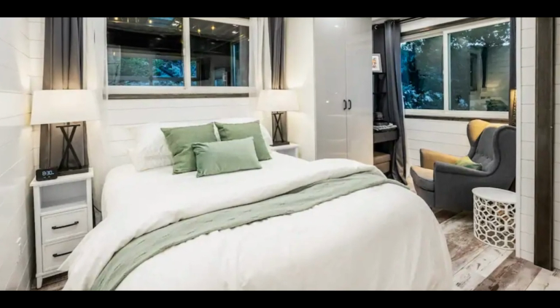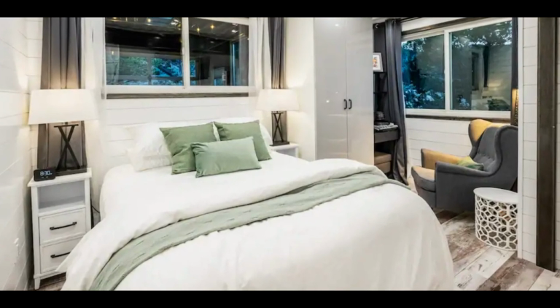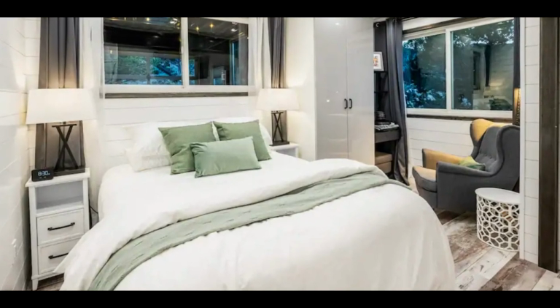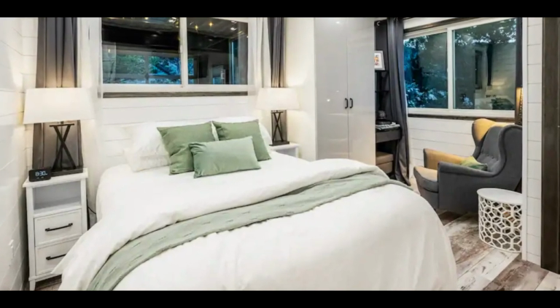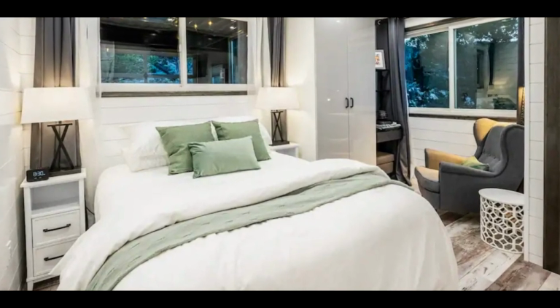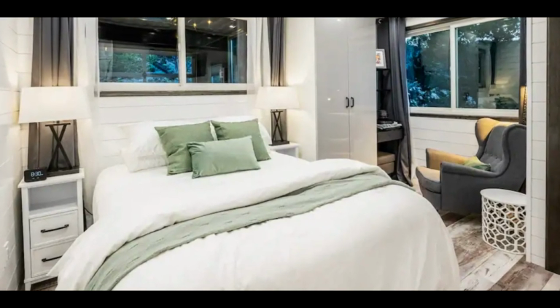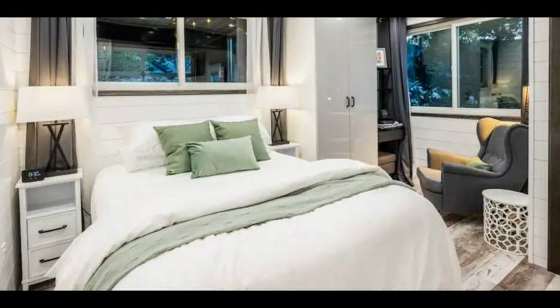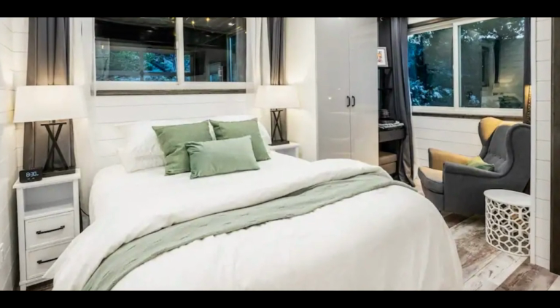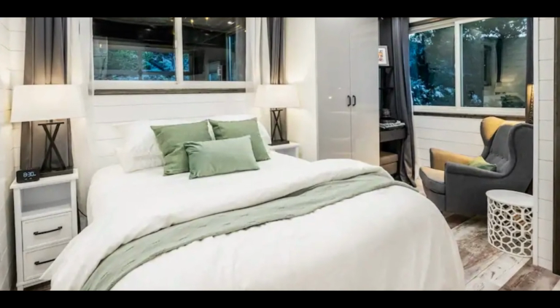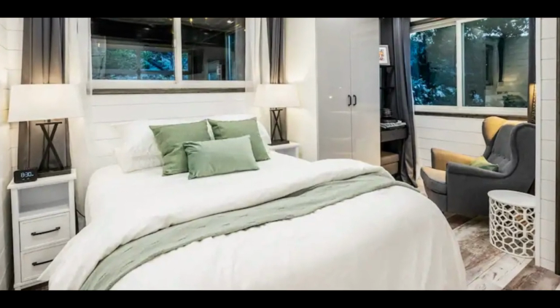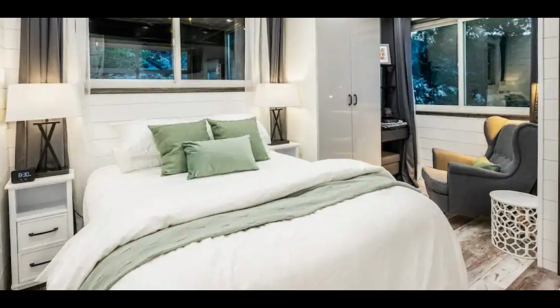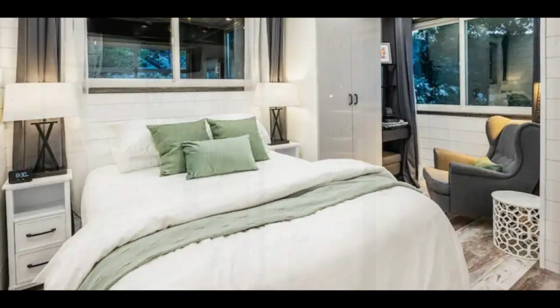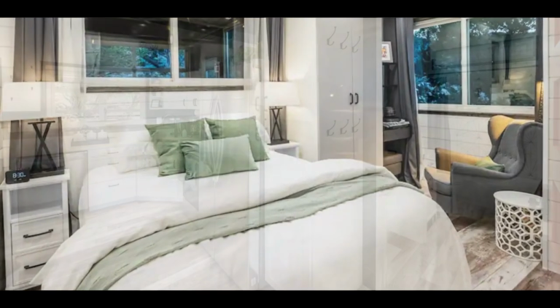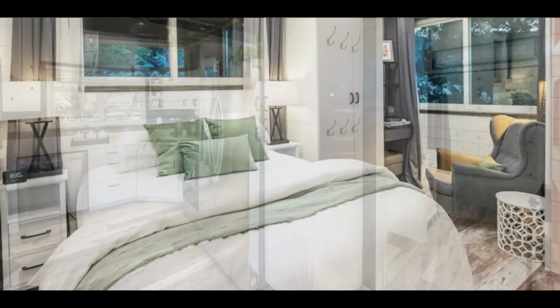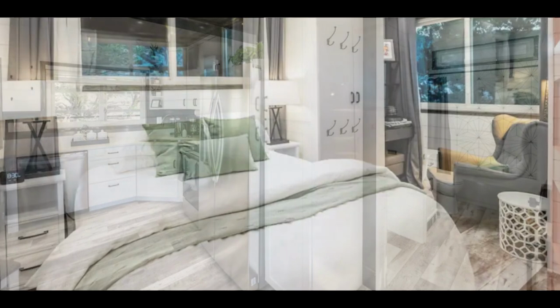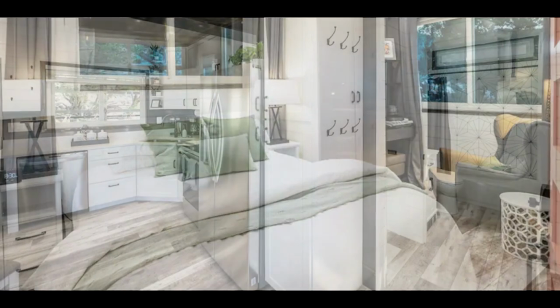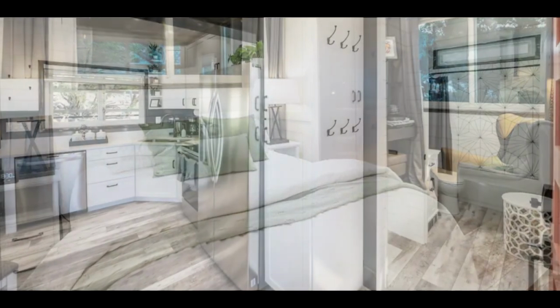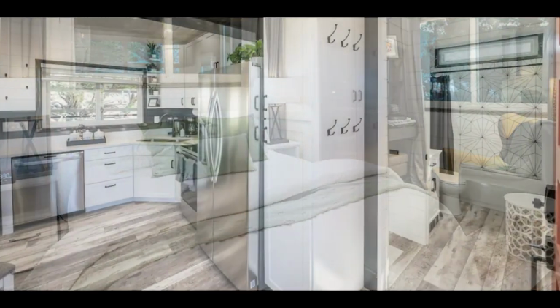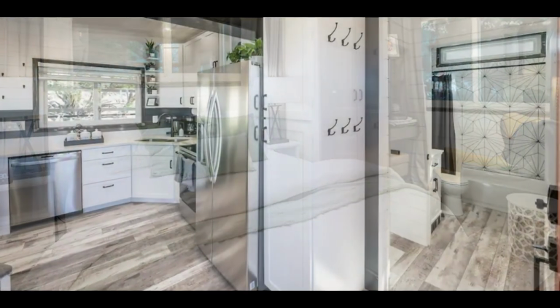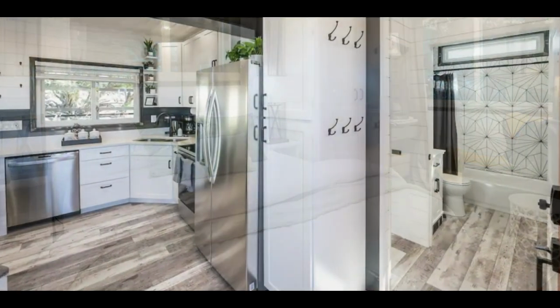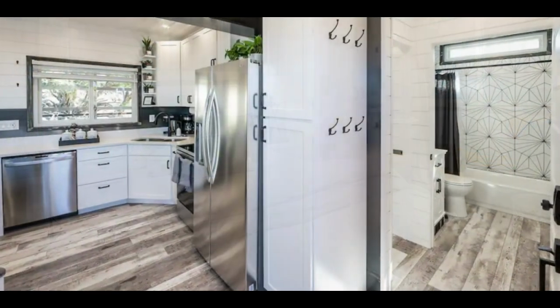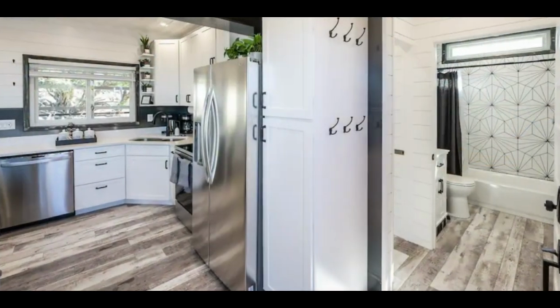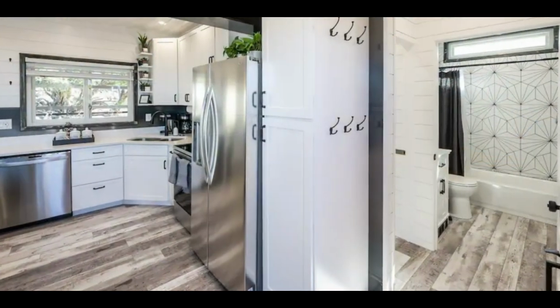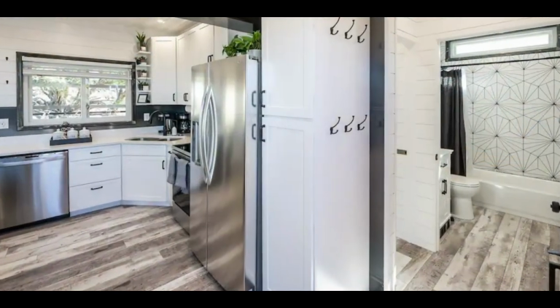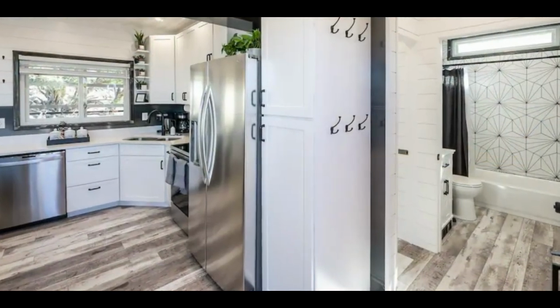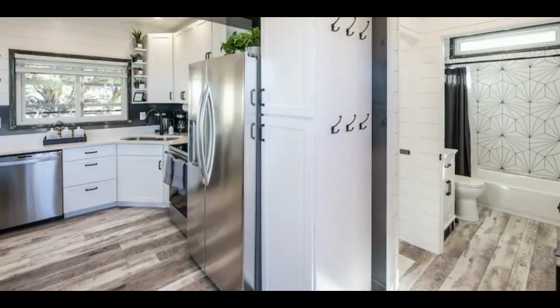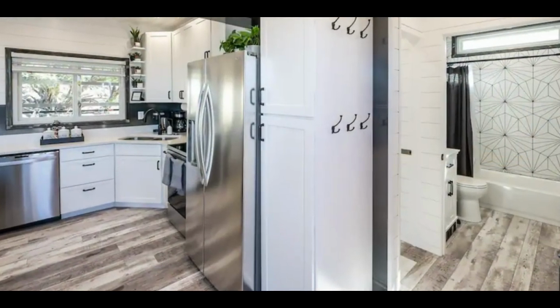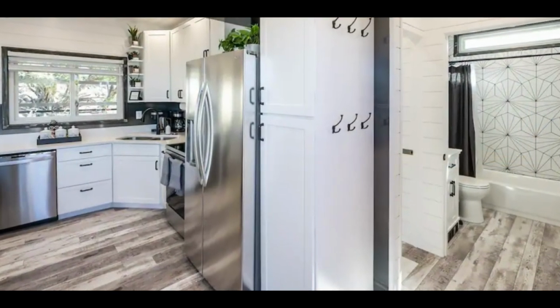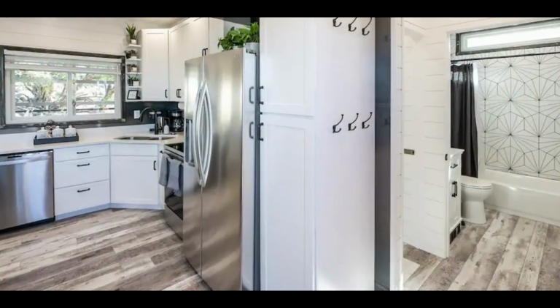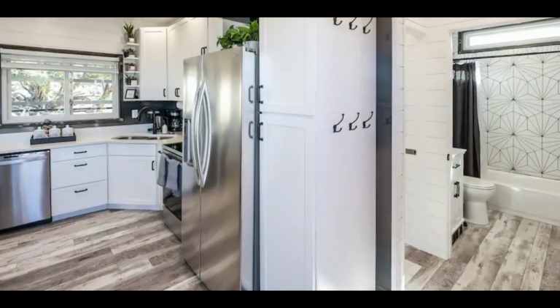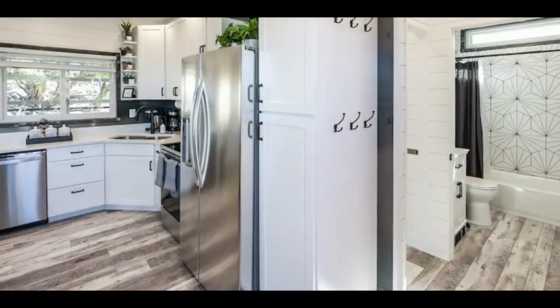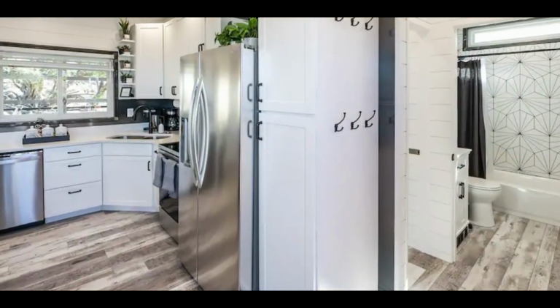The second bedroom is nicely furnished with a comfortable king-sized bed, bedside lamps, a smart TV, wardrobe space, and a nook for a workstation.